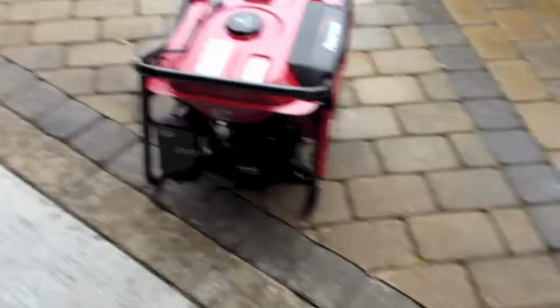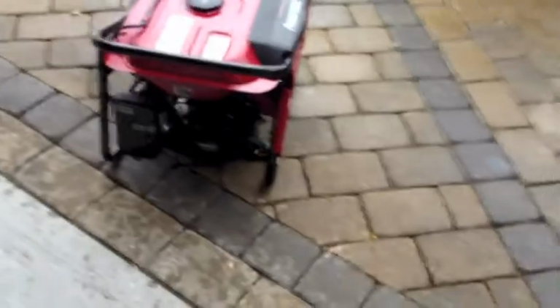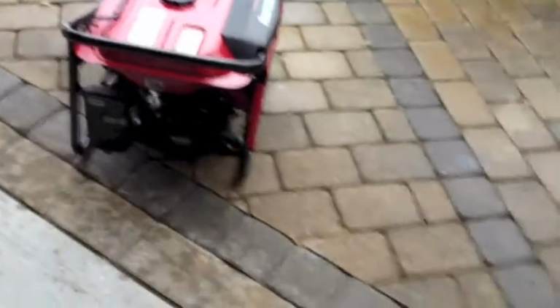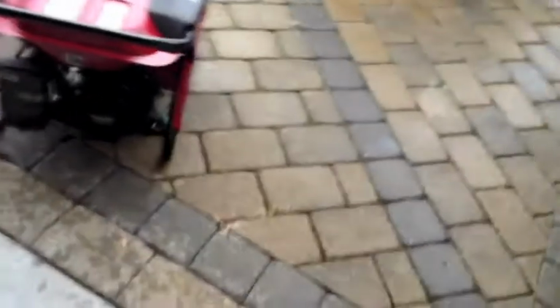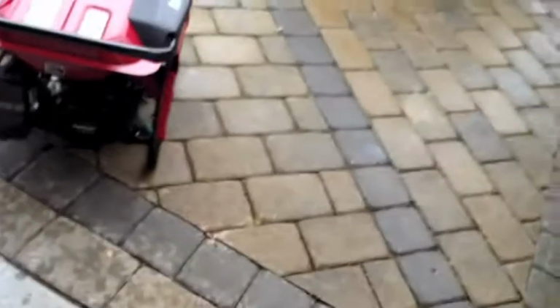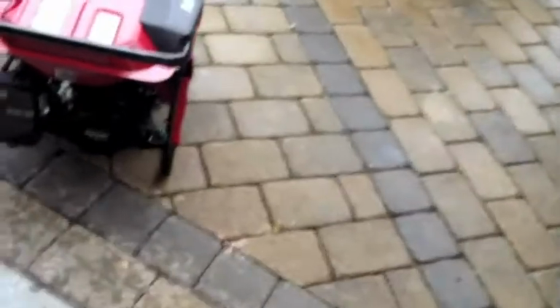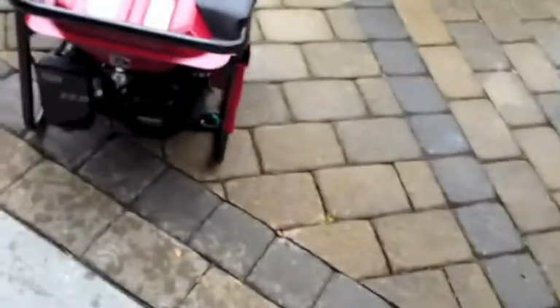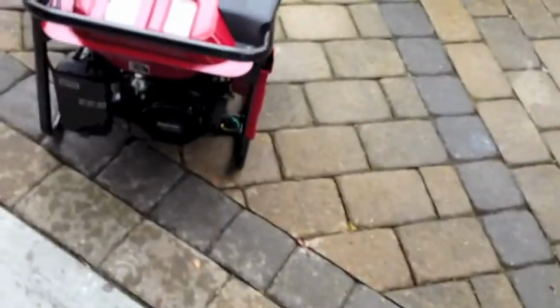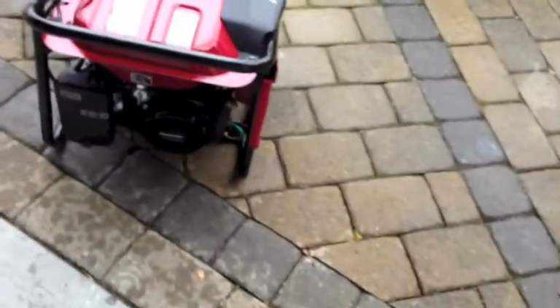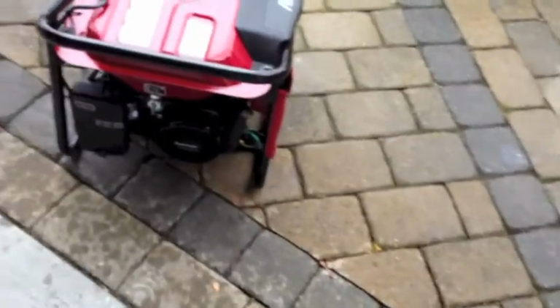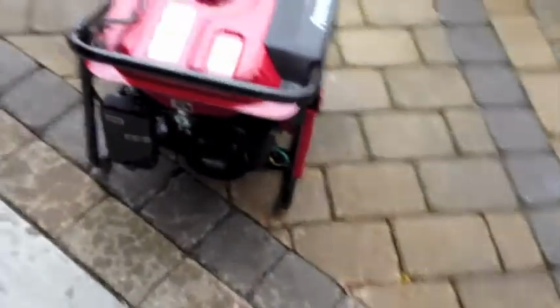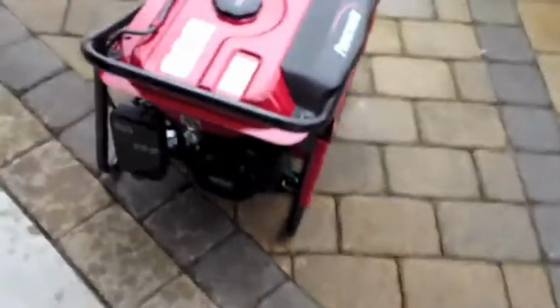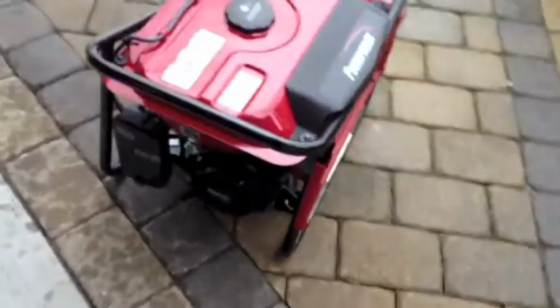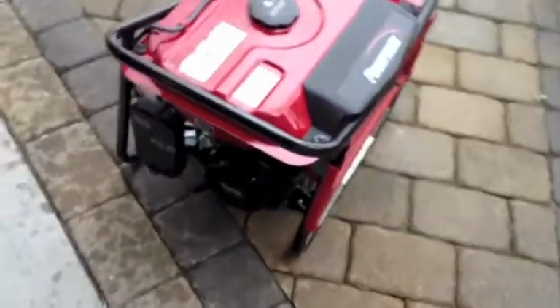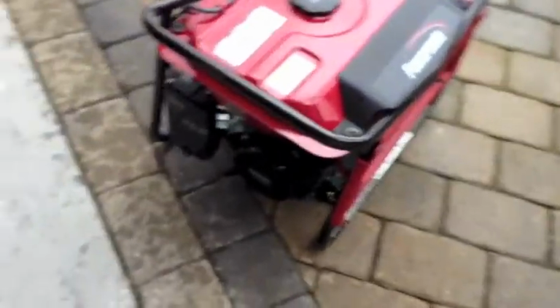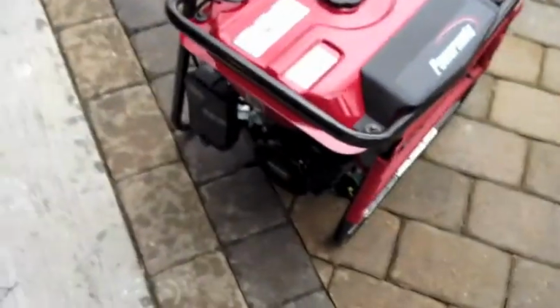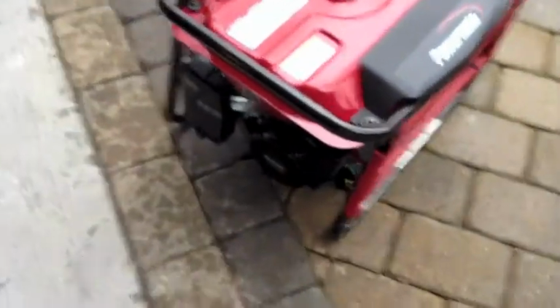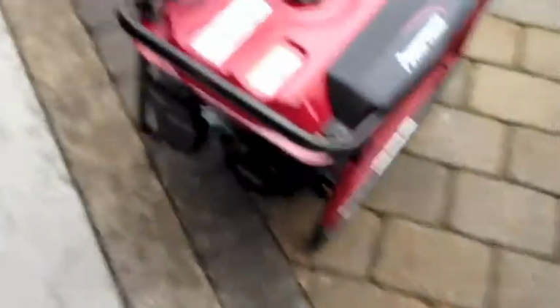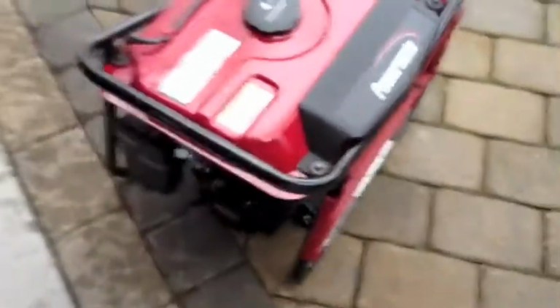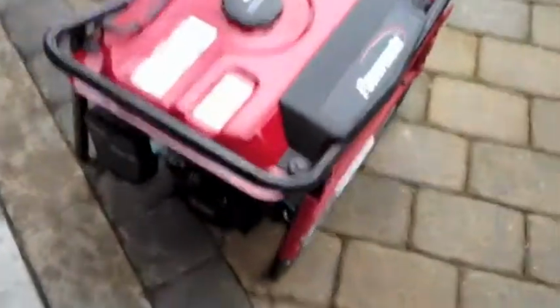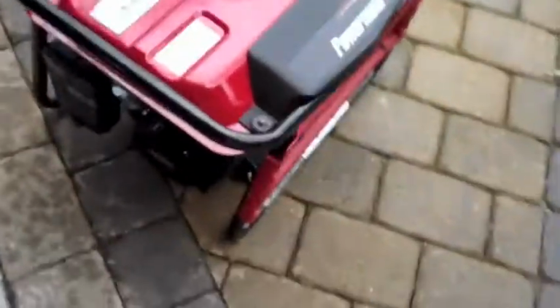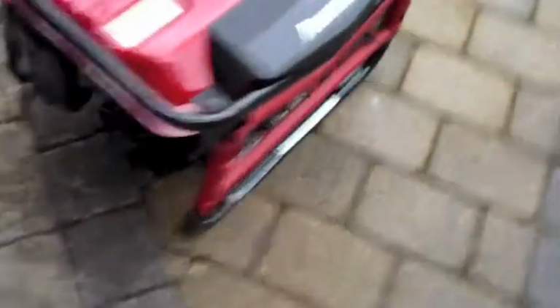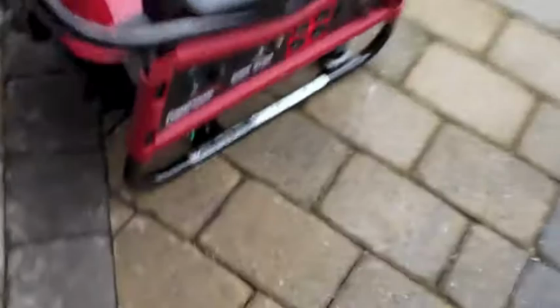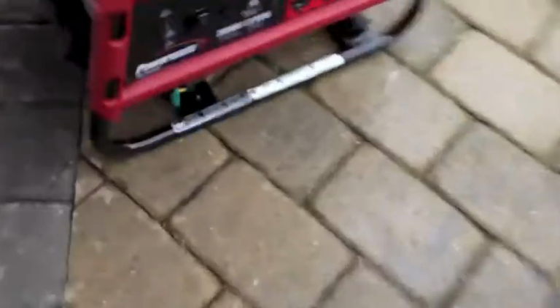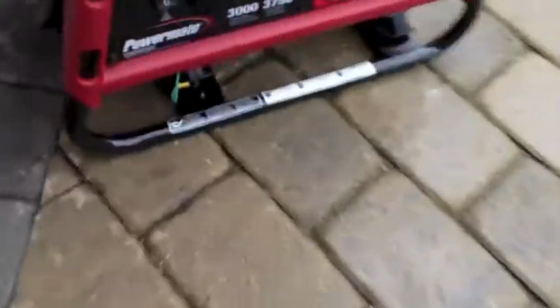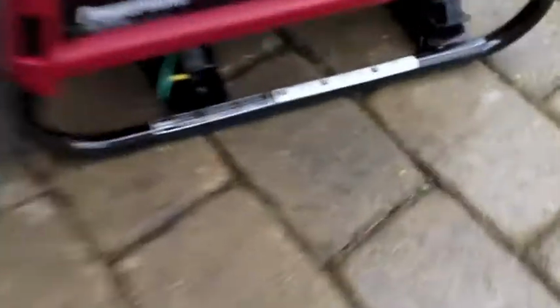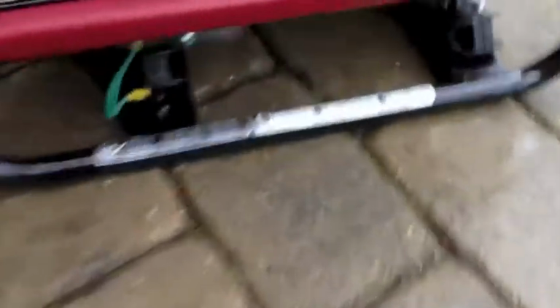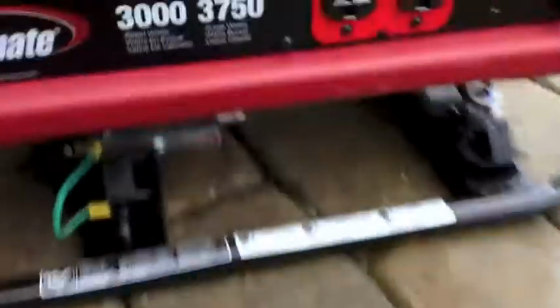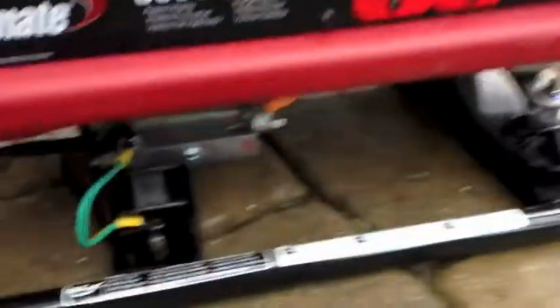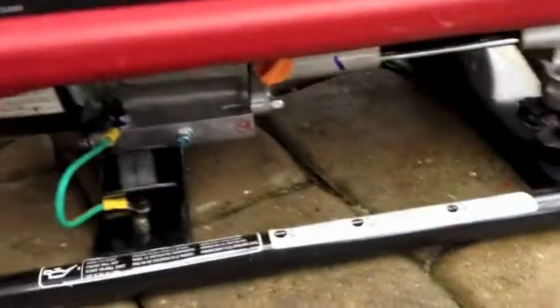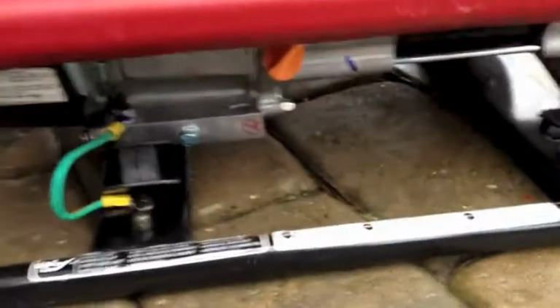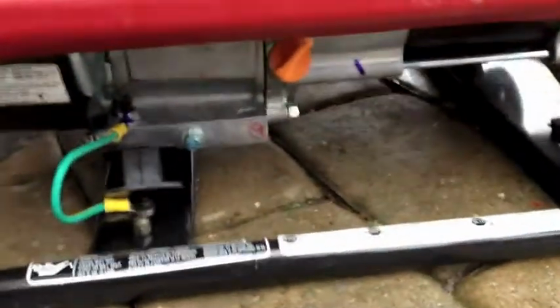We've started up the generator outside. I filled up the oil — it just needed a little bit of oil.